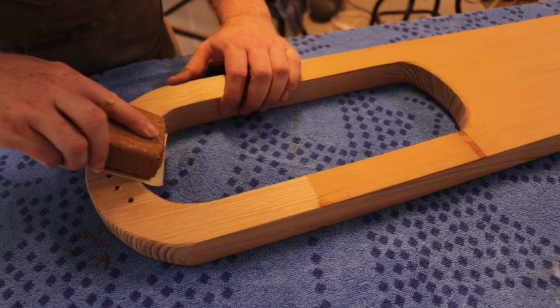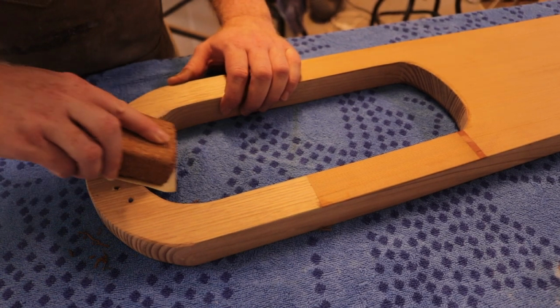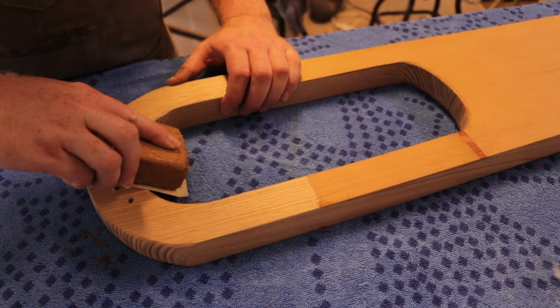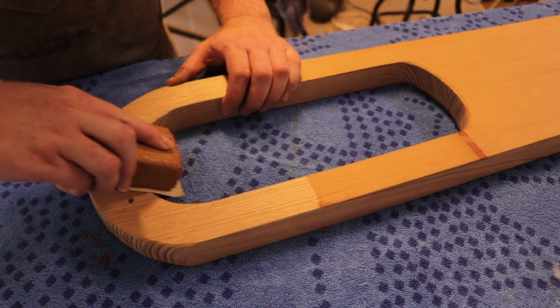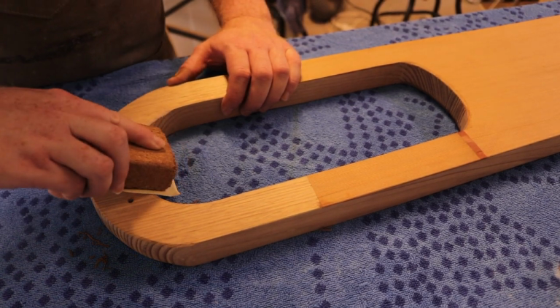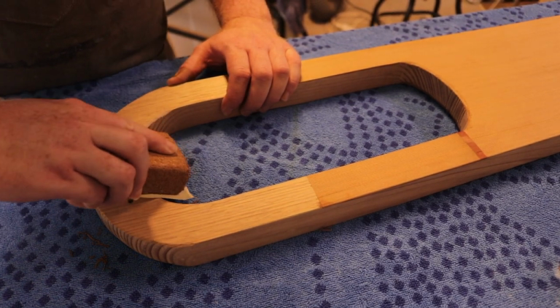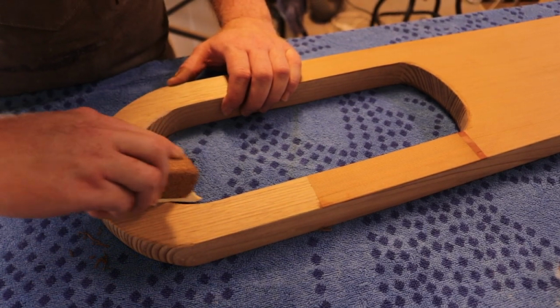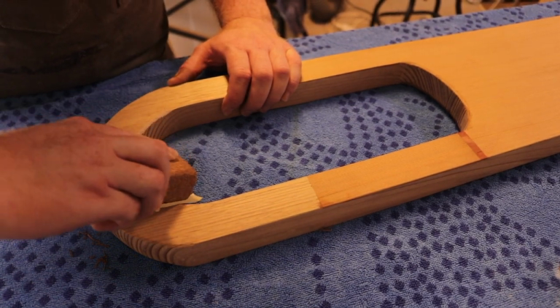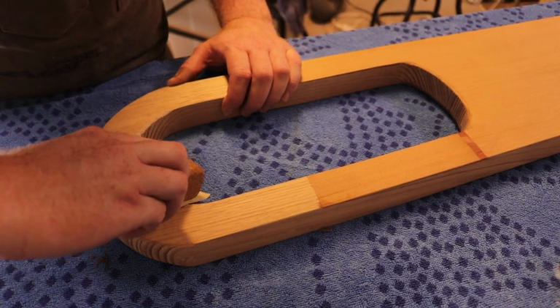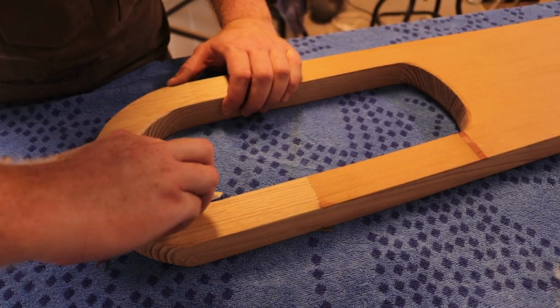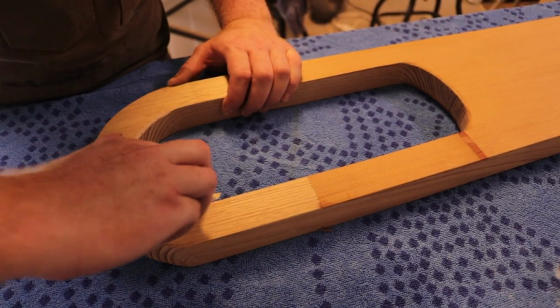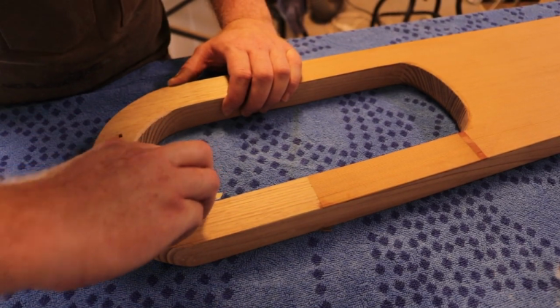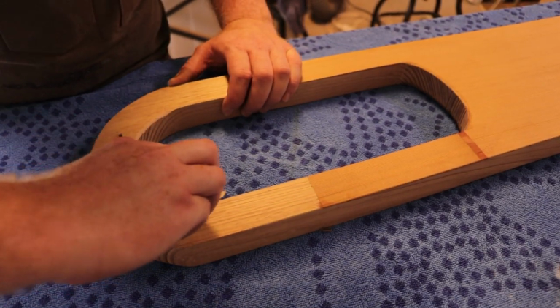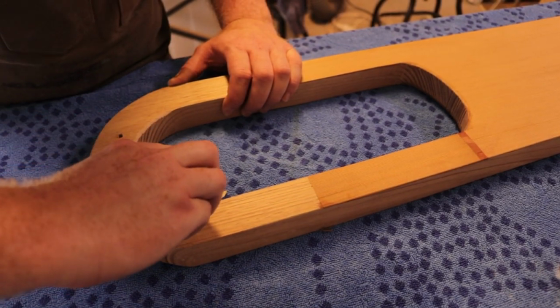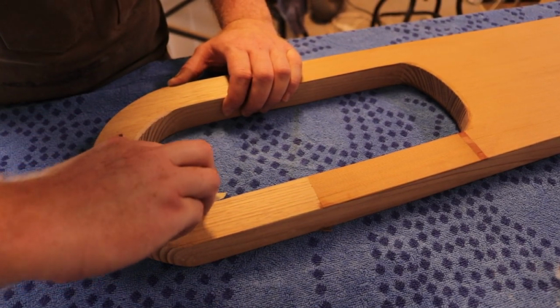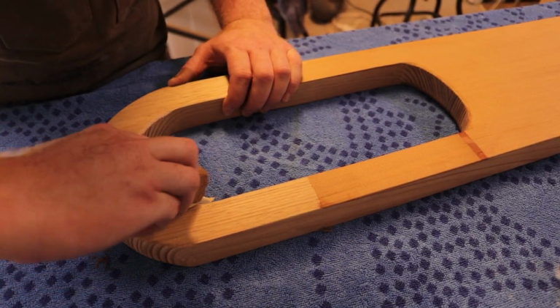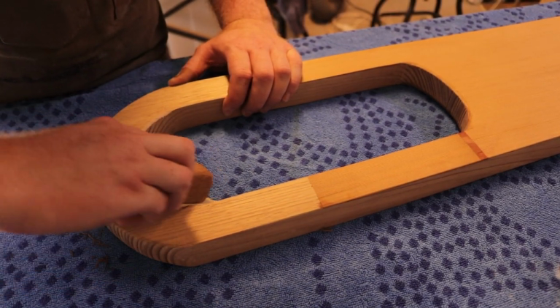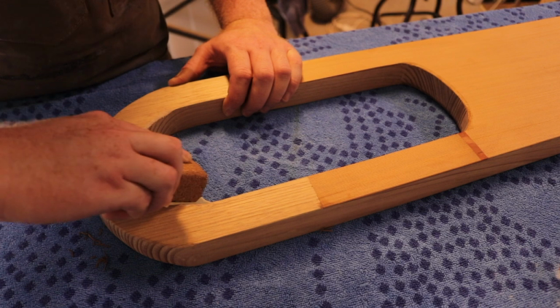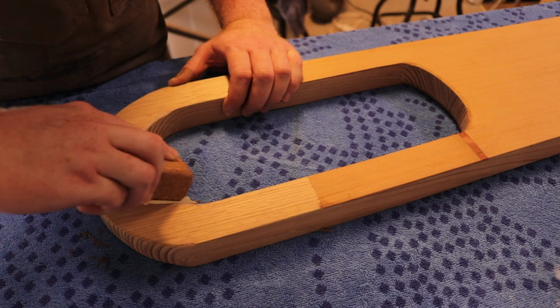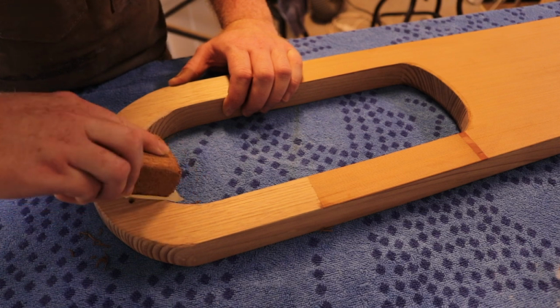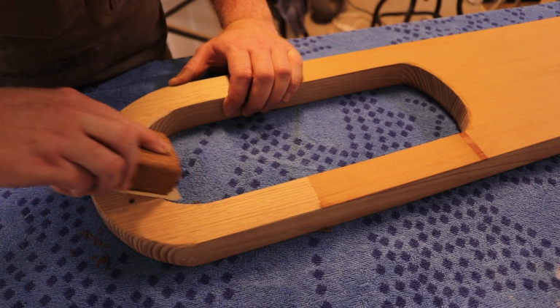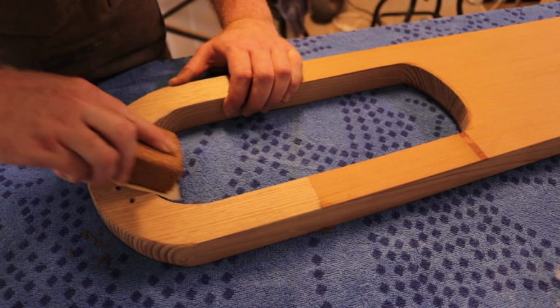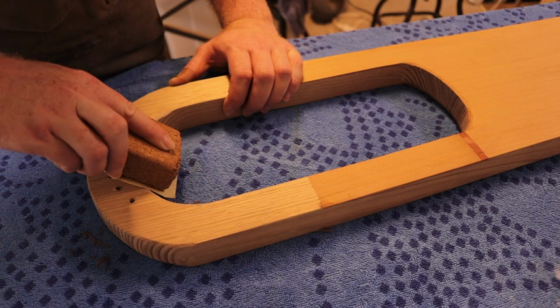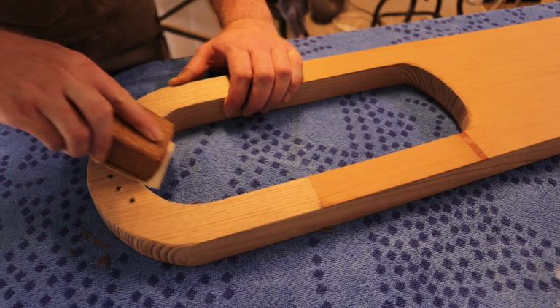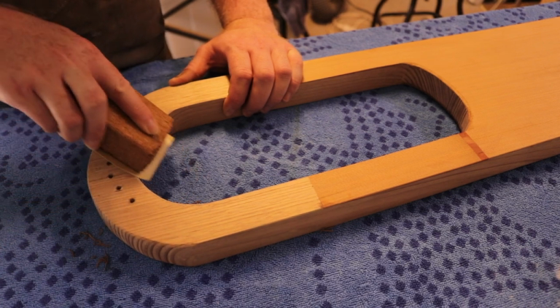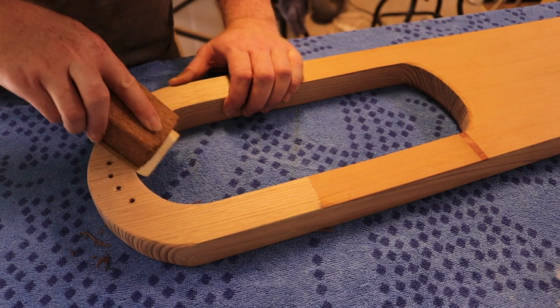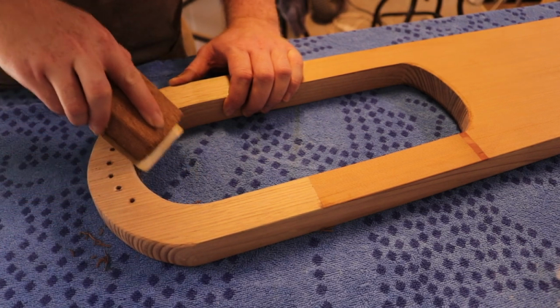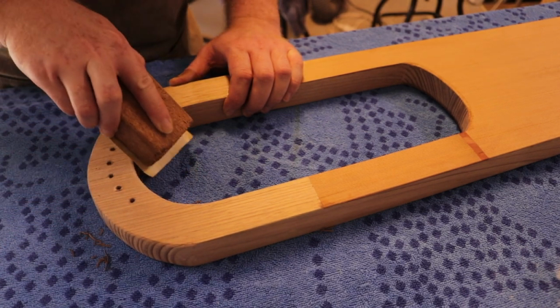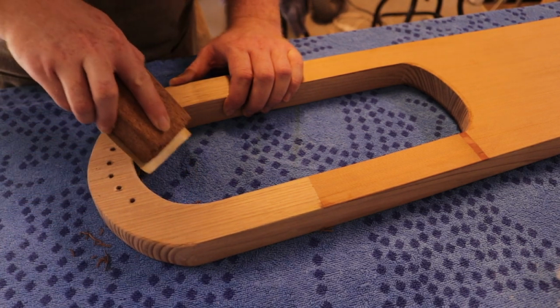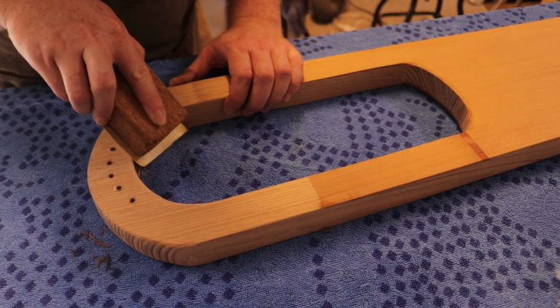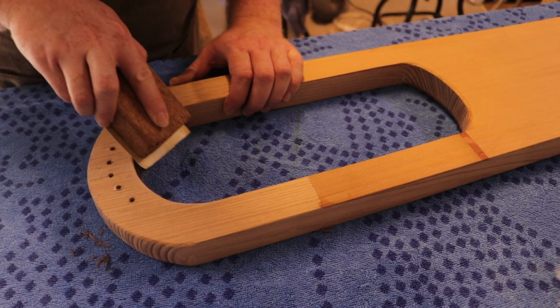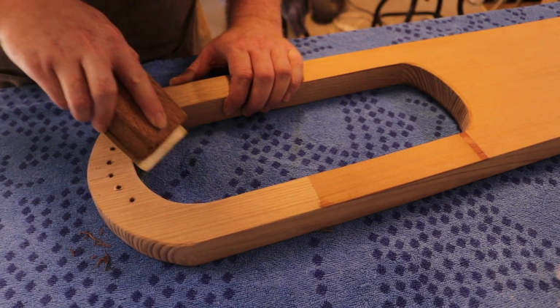Time for final sanding before finishing. I have a chance to finalize the shape of the lyre and get it nice and smooth.